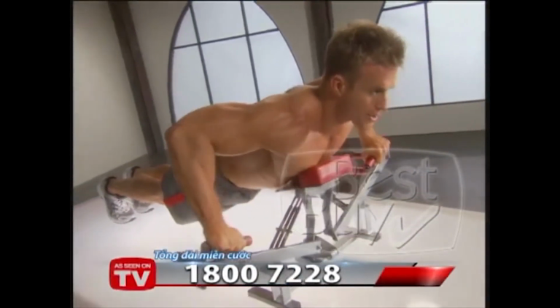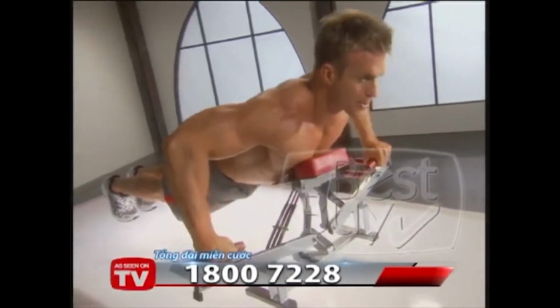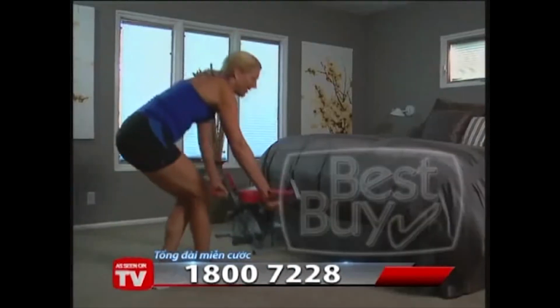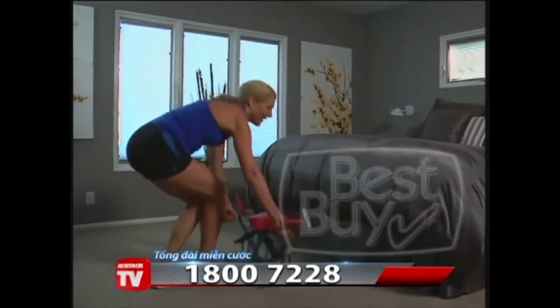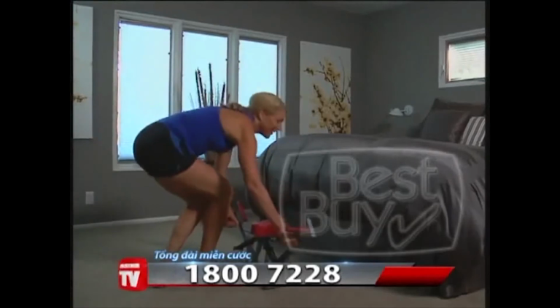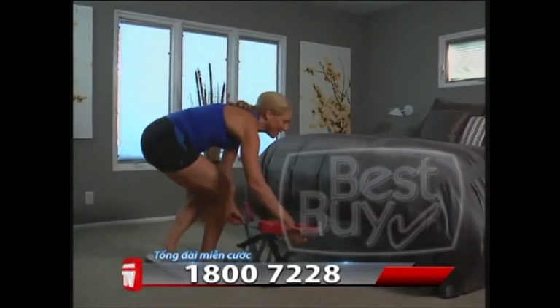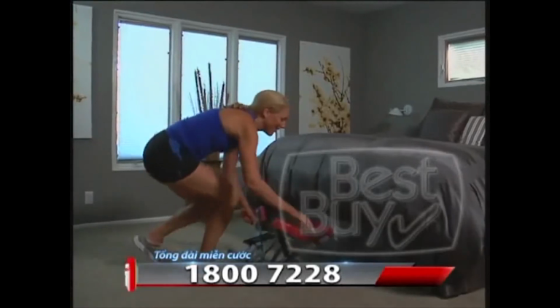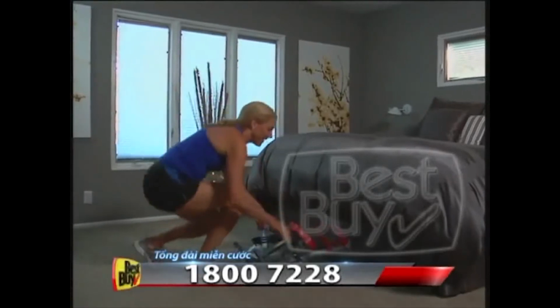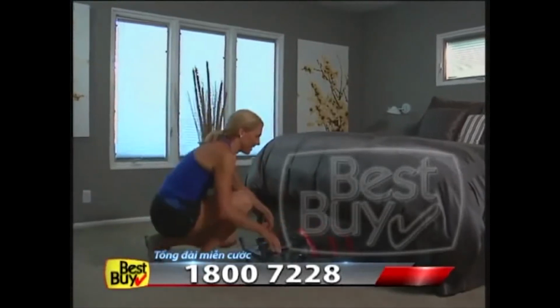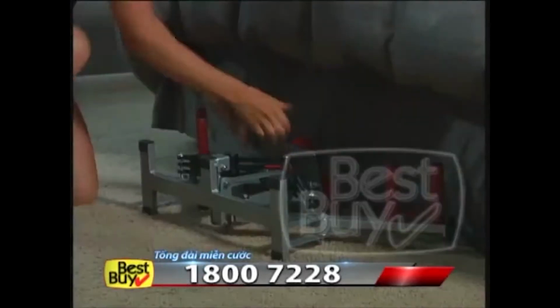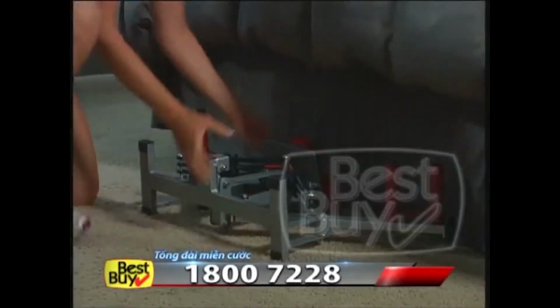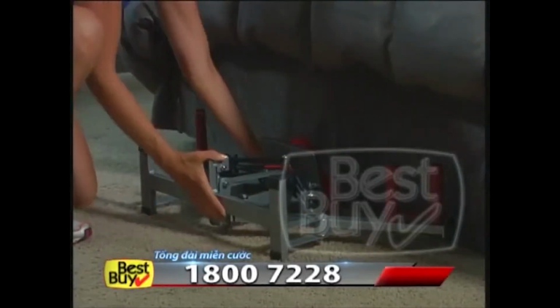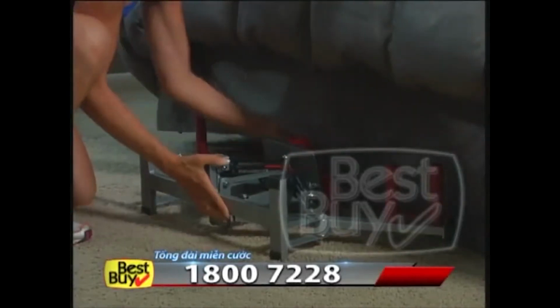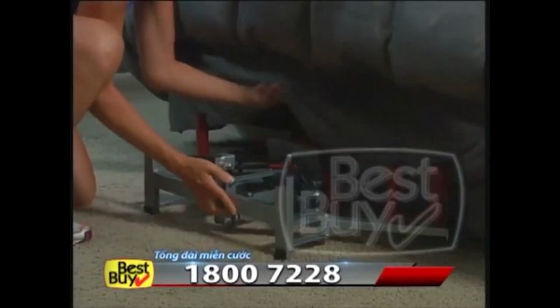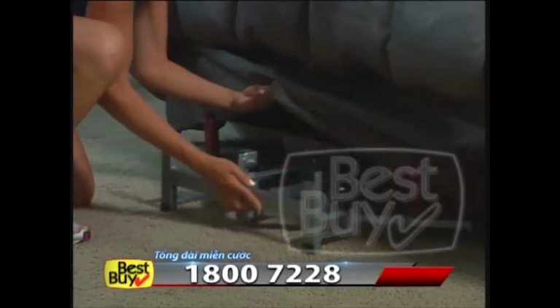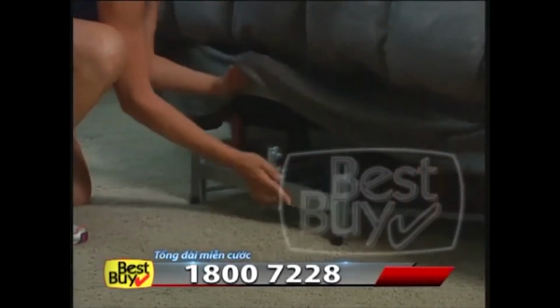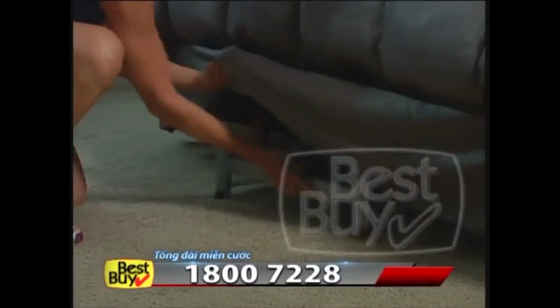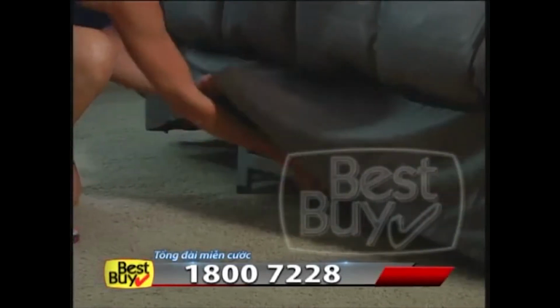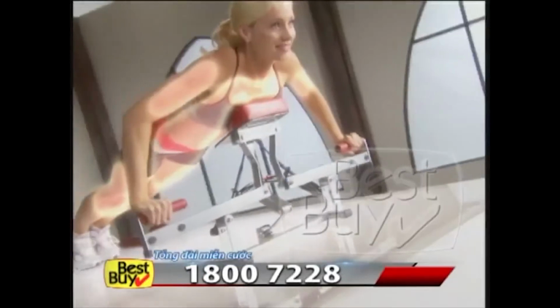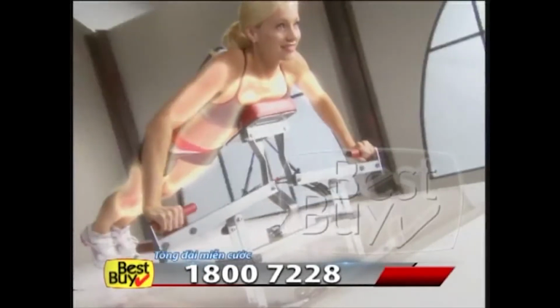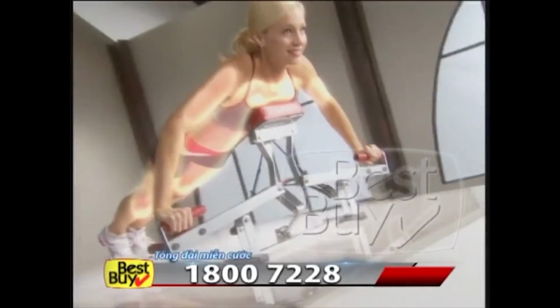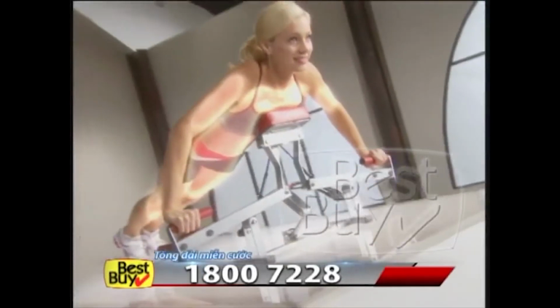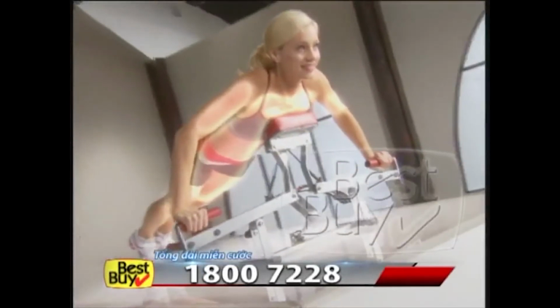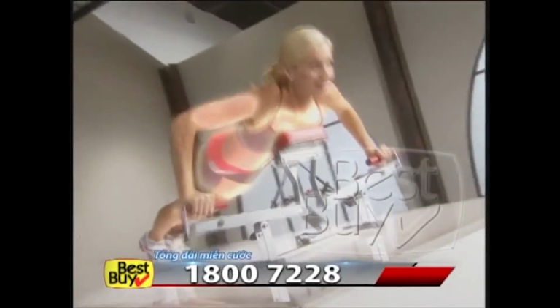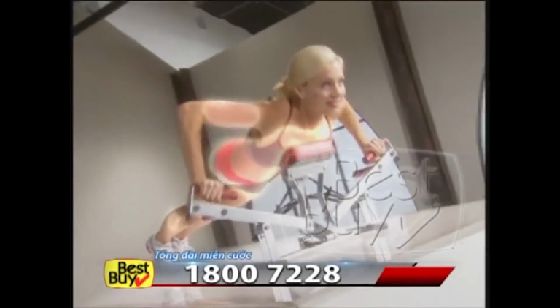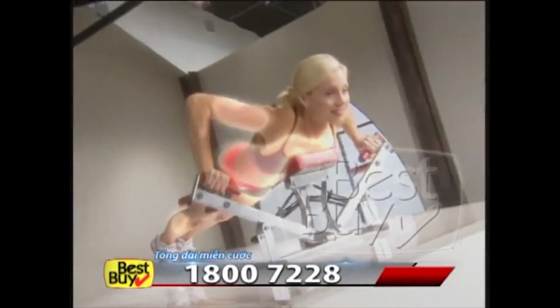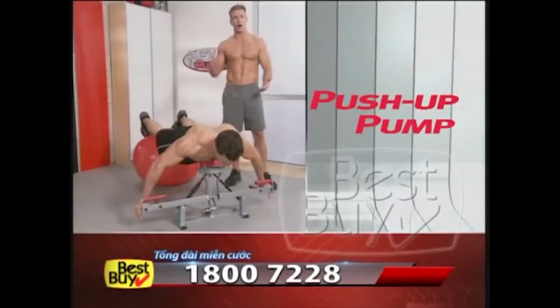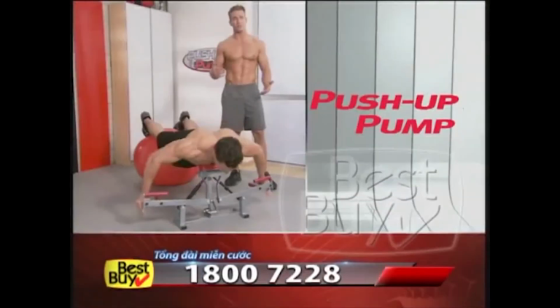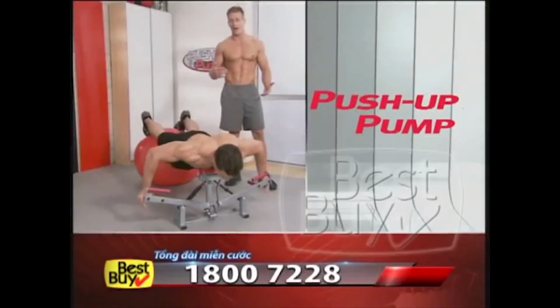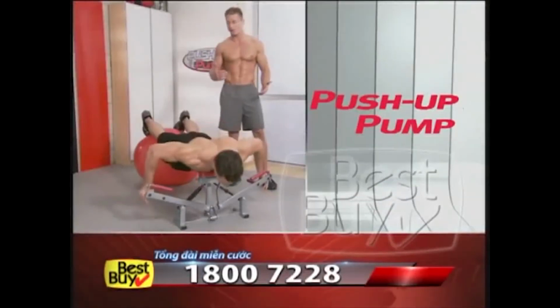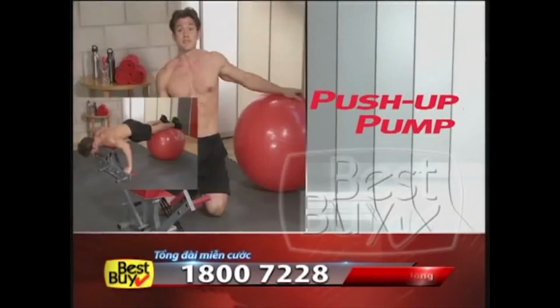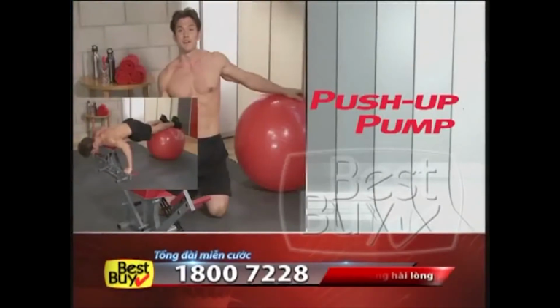And it can store easily in seconds right under your bed. With a Push-Up Pump, in as little as five minutes a day.